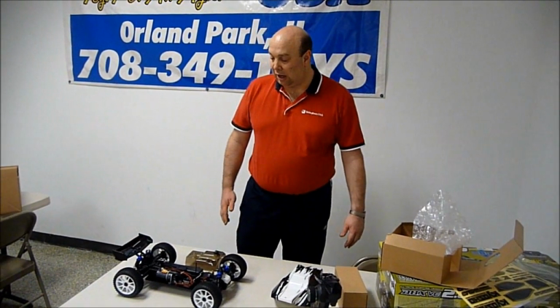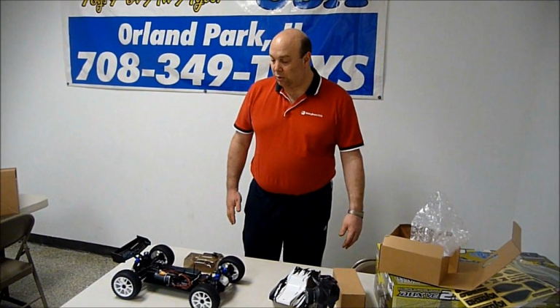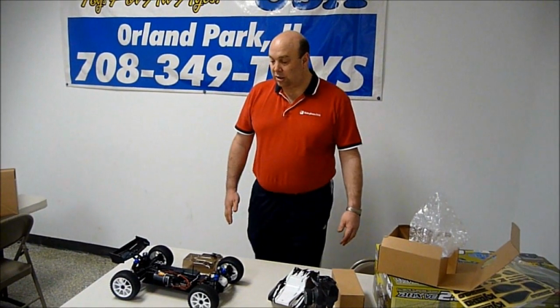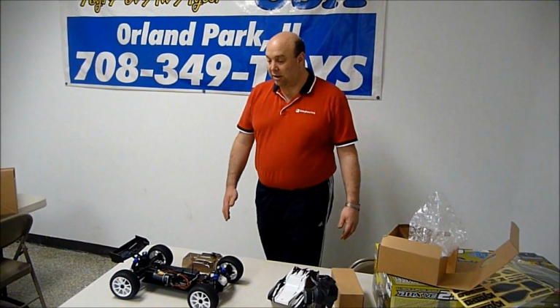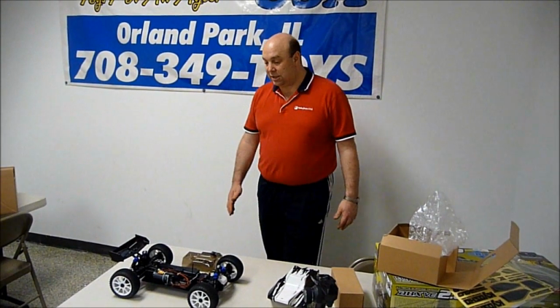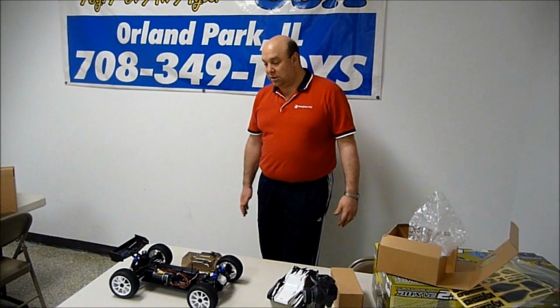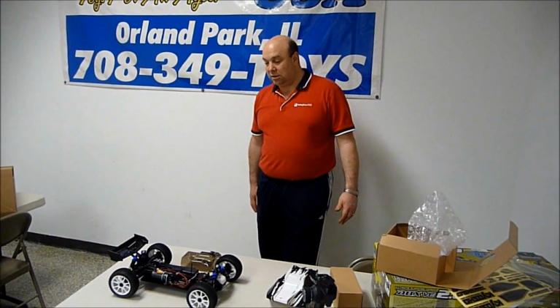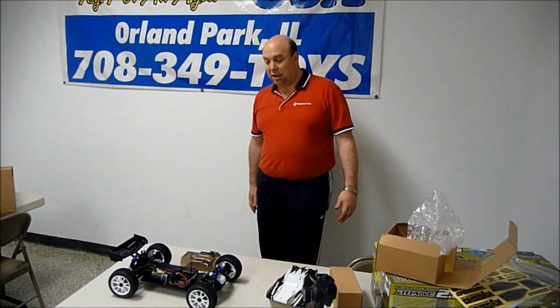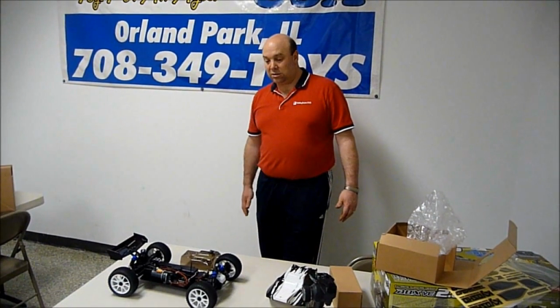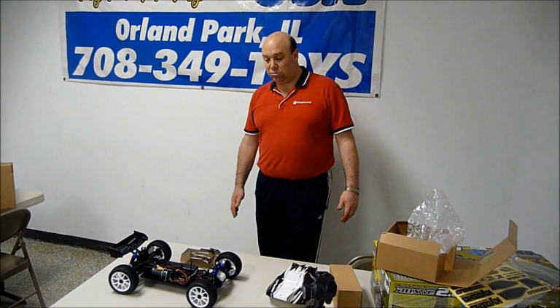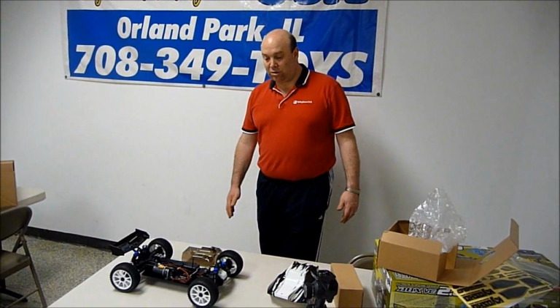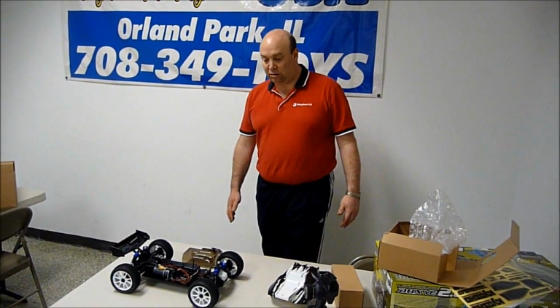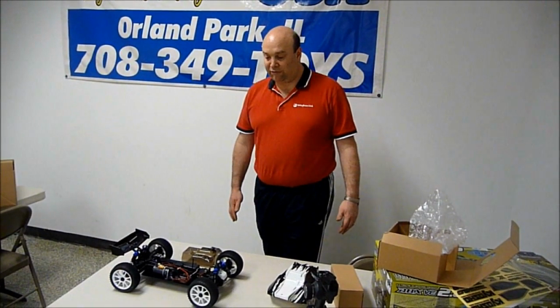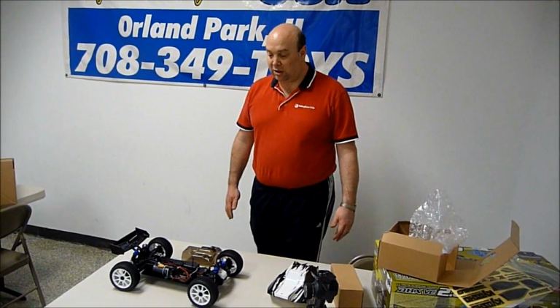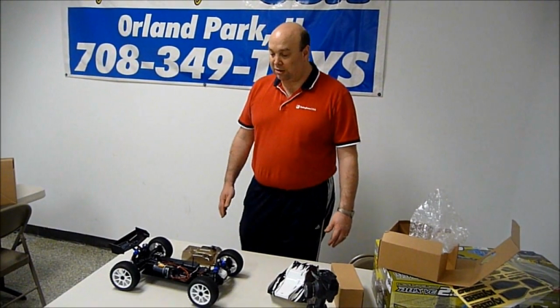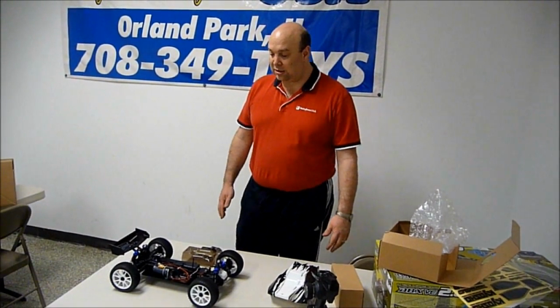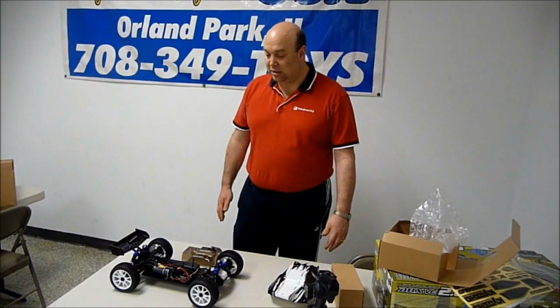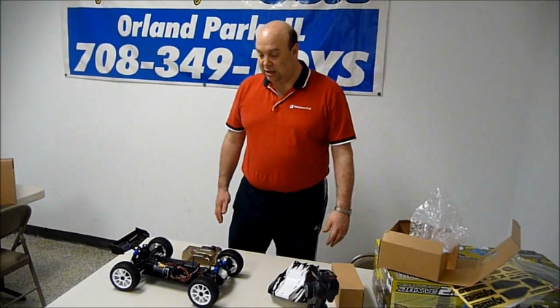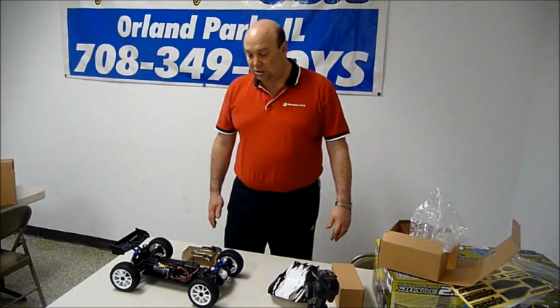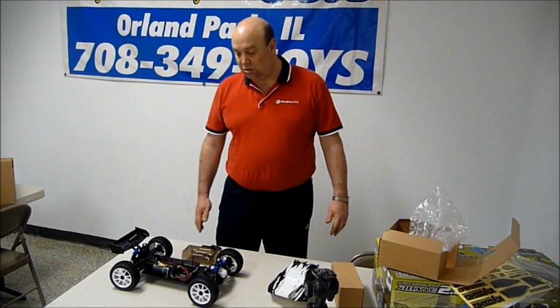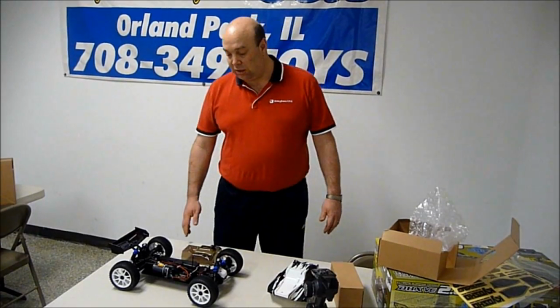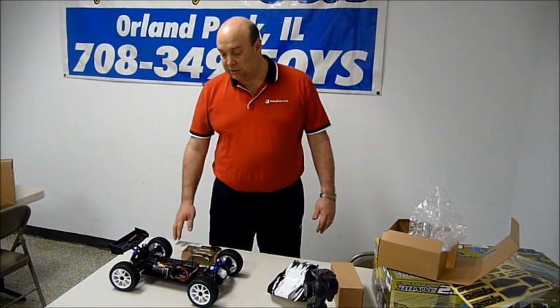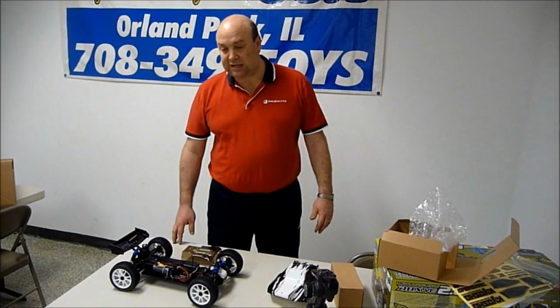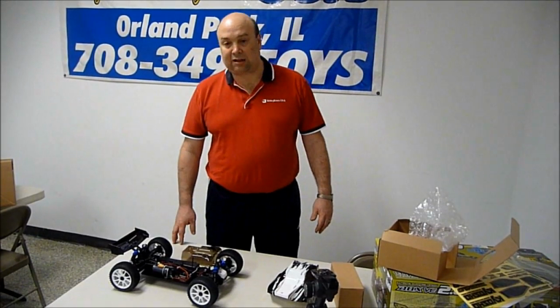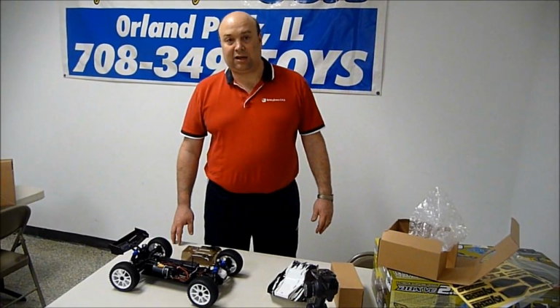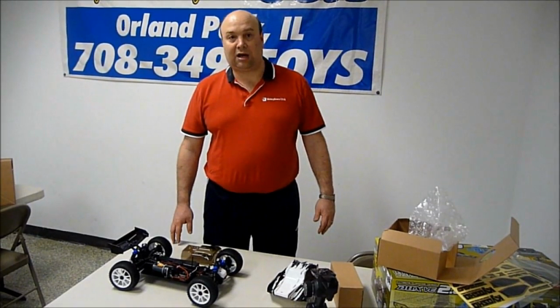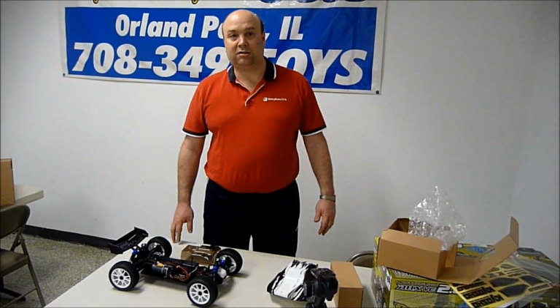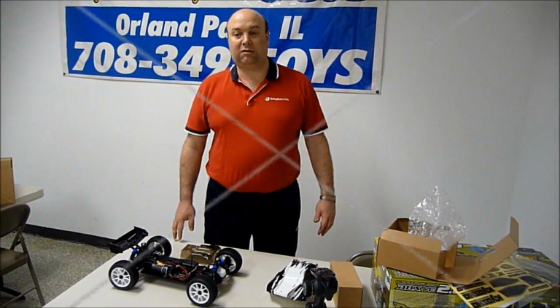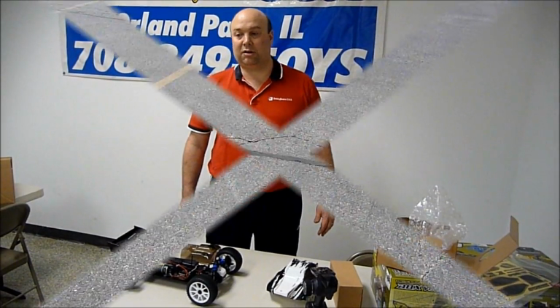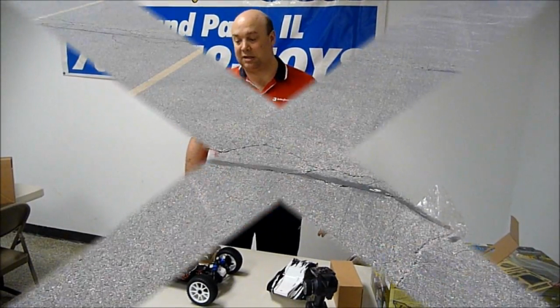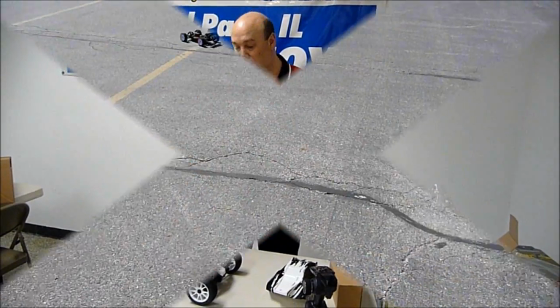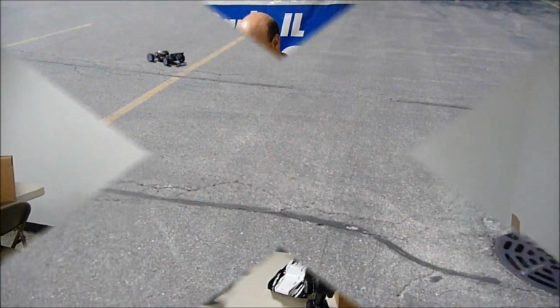We're going to go ahead and do another little video on this and show you exactly how this thing runs off the truck.